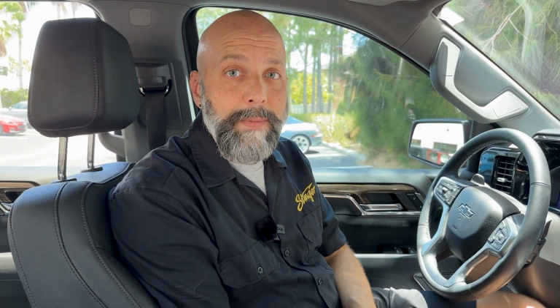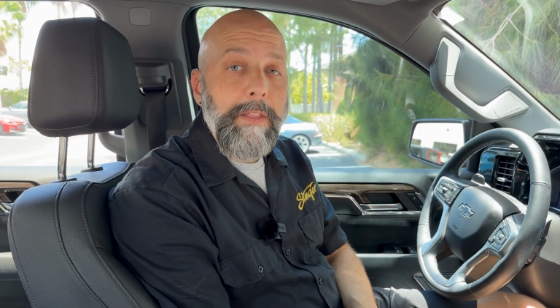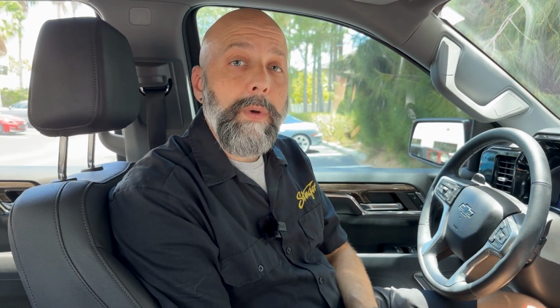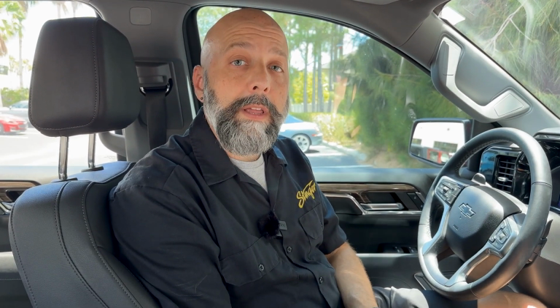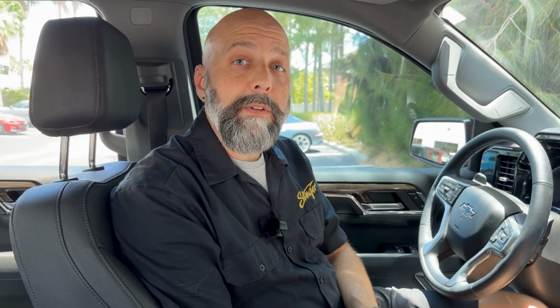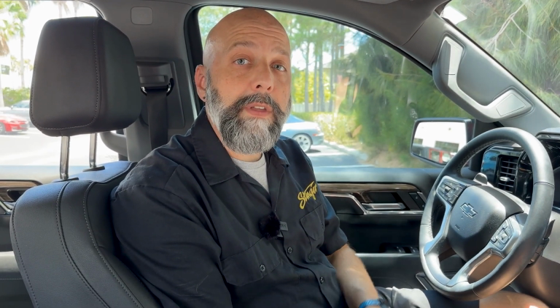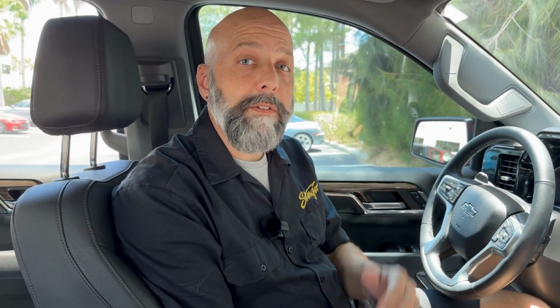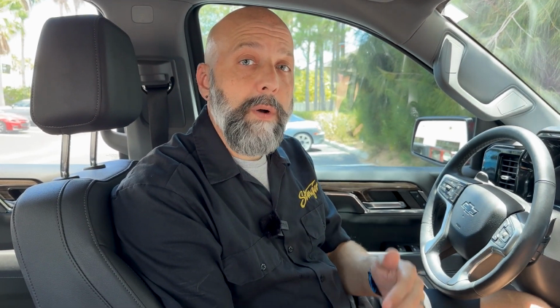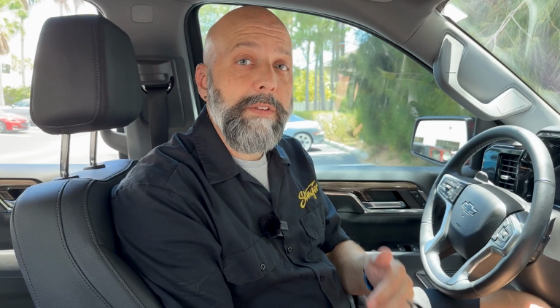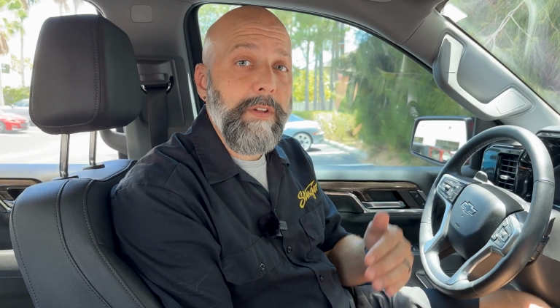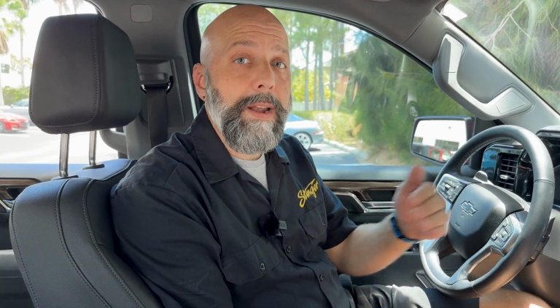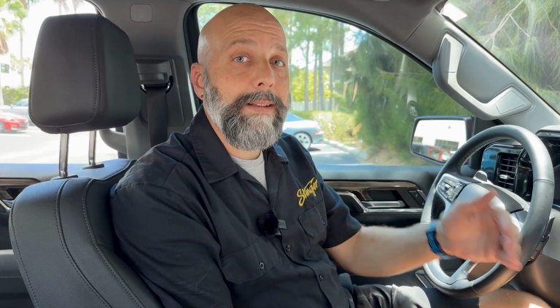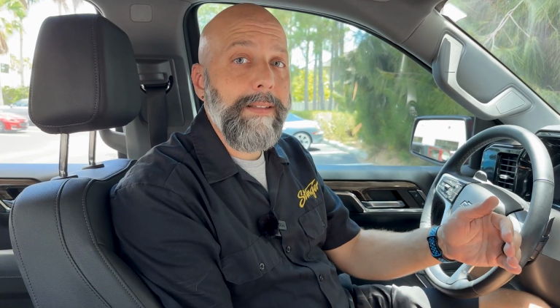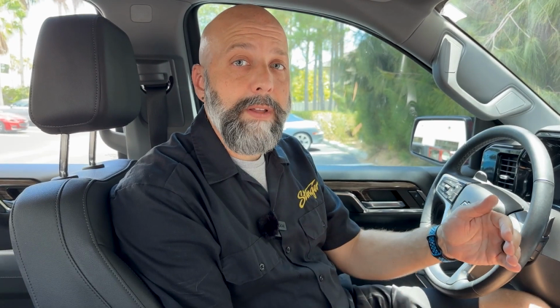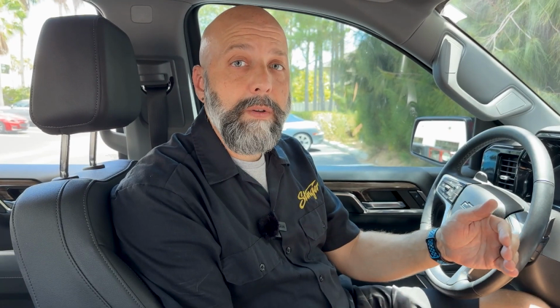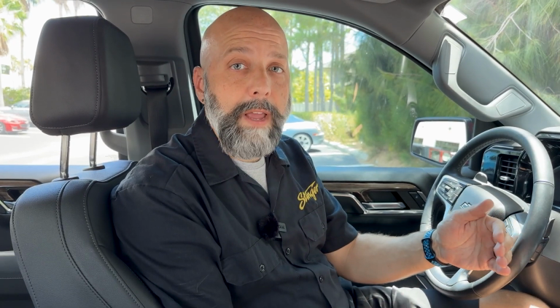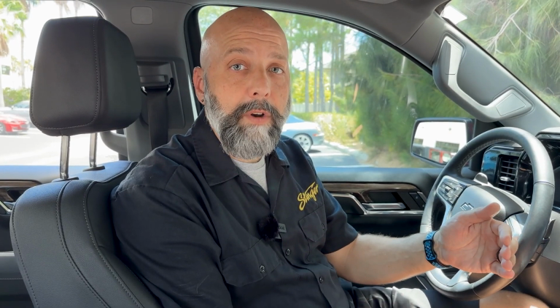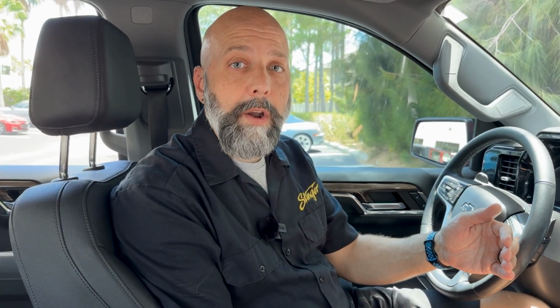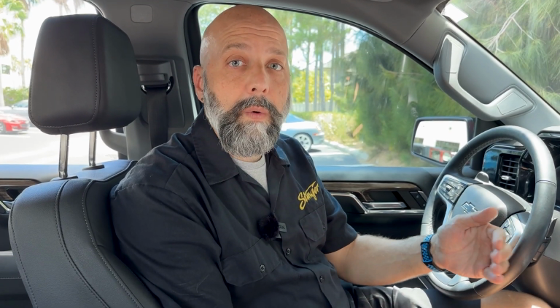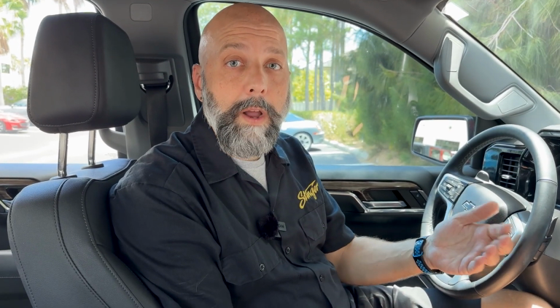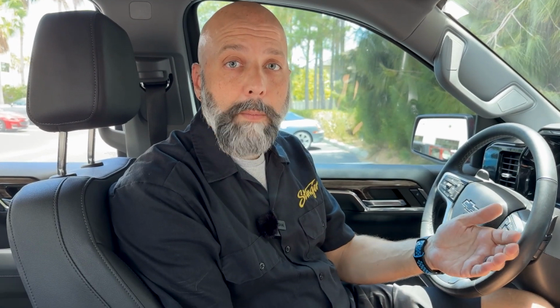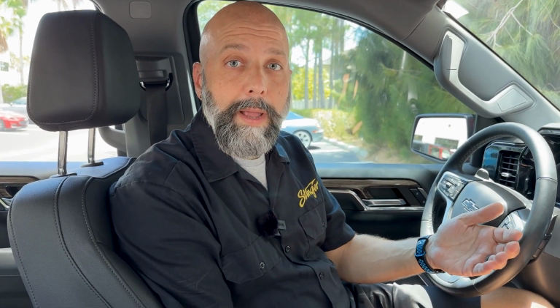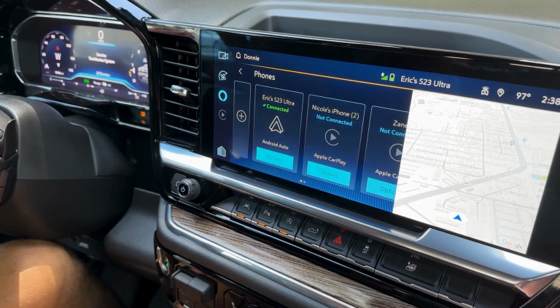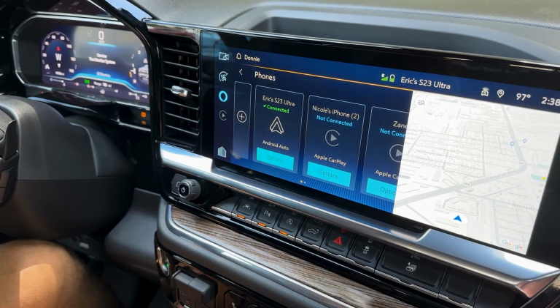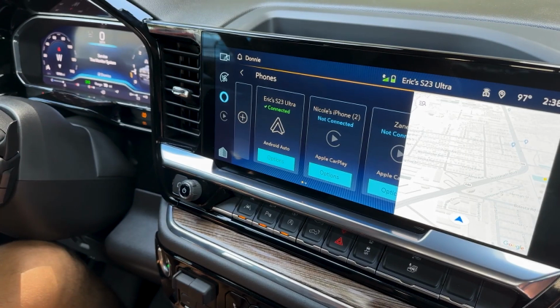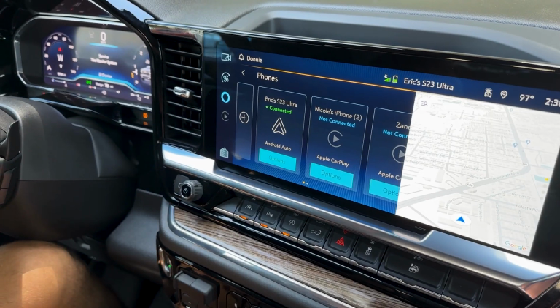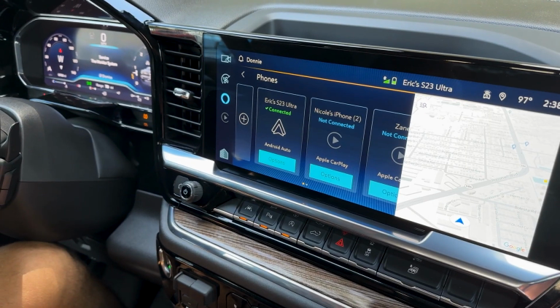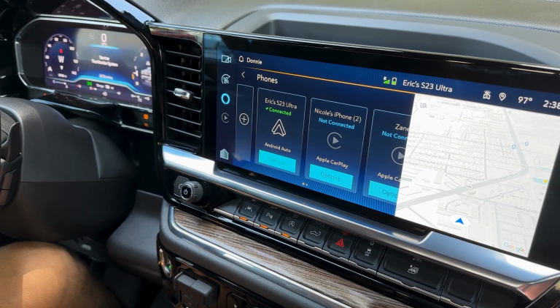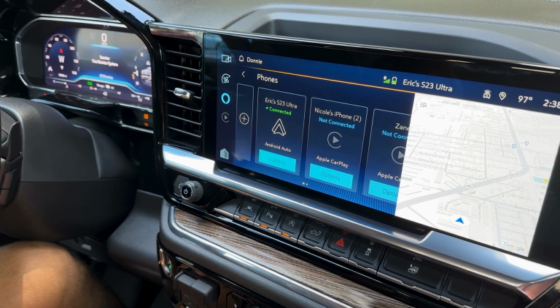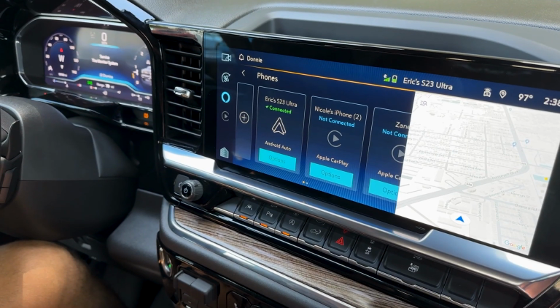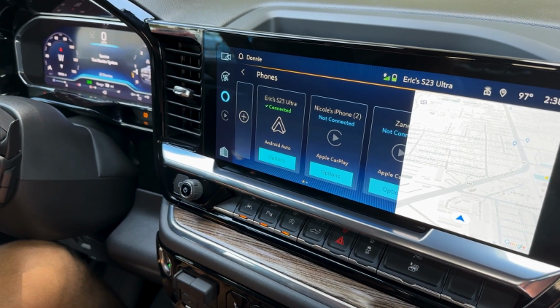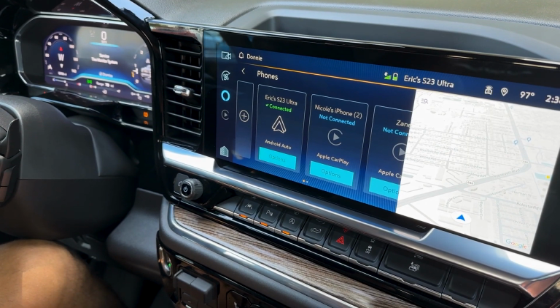The real issue is that your phone is still connected to the vehicle's Android Auto and CarPlay, so the simple solution is to disconnect it.